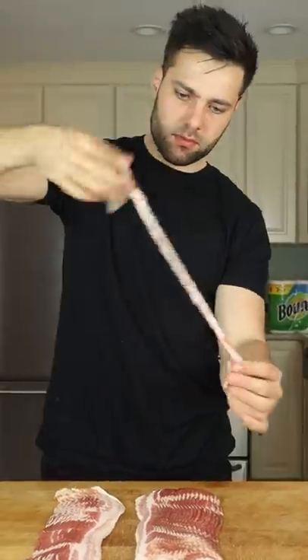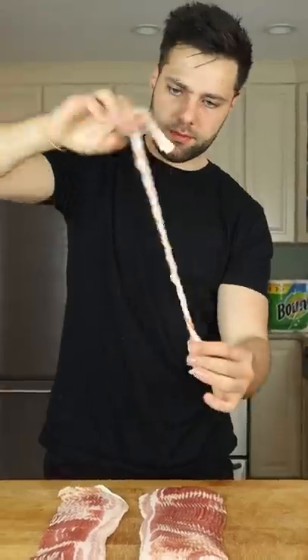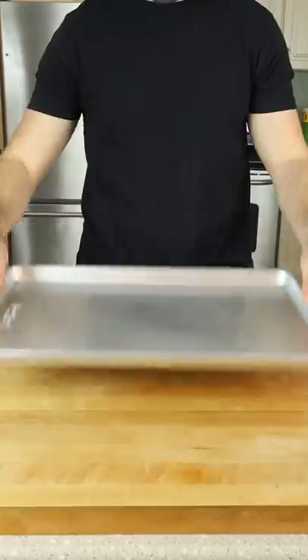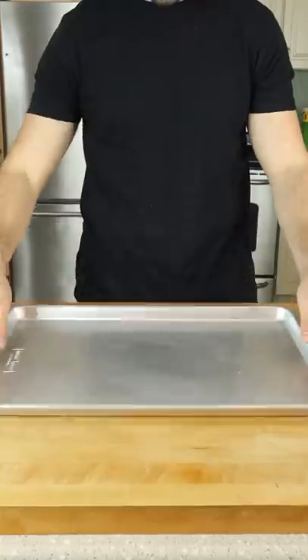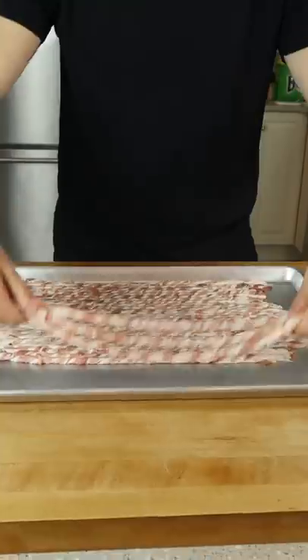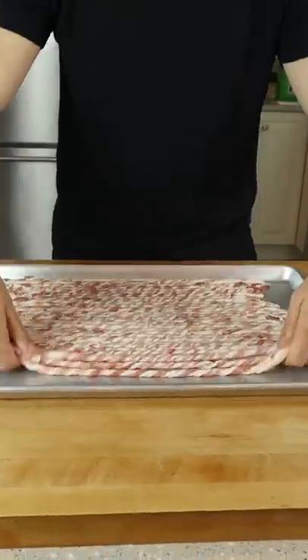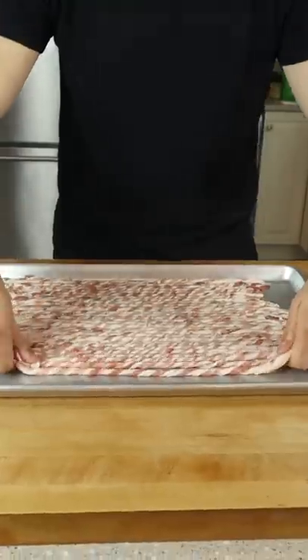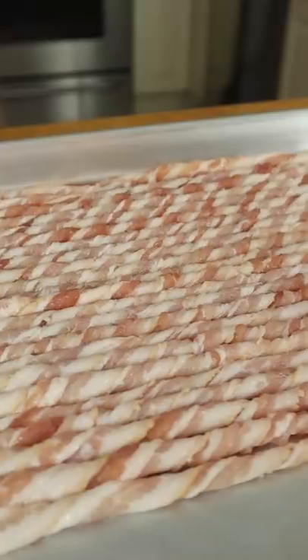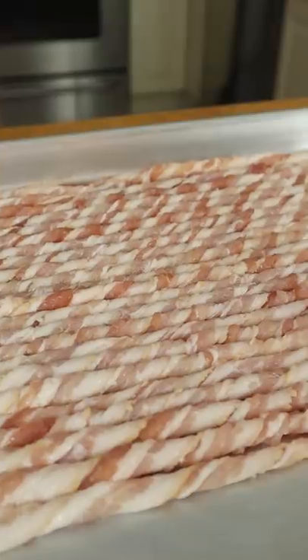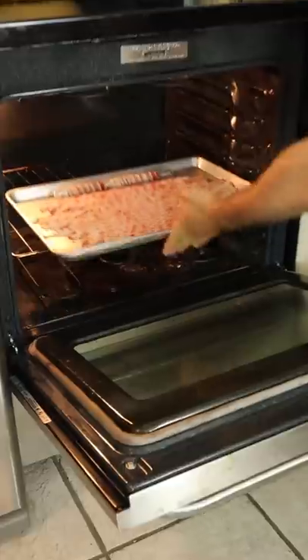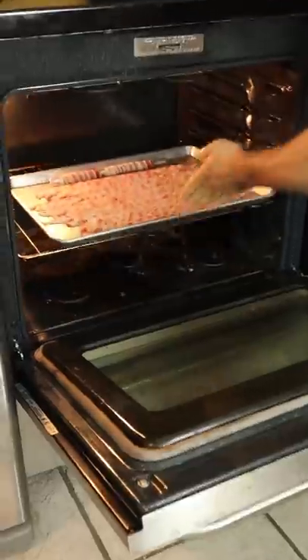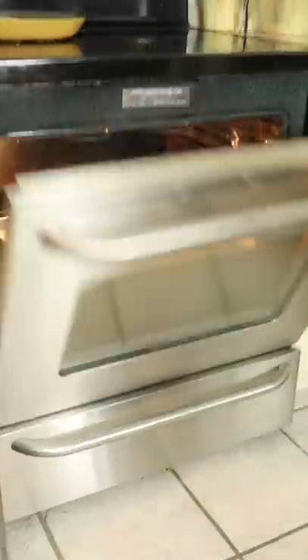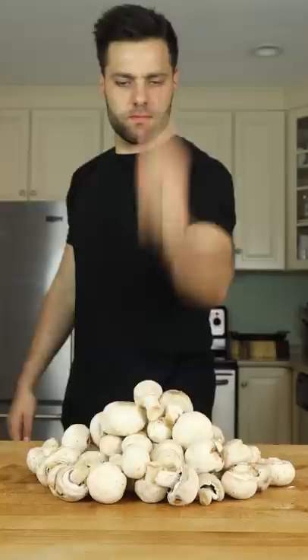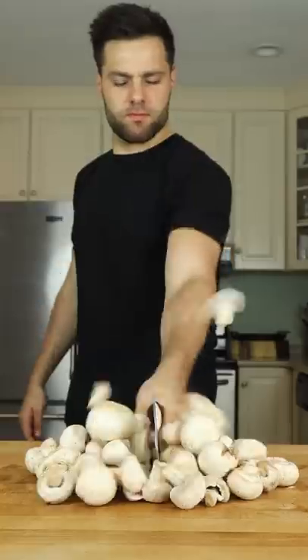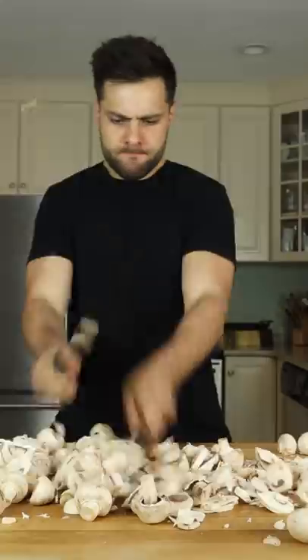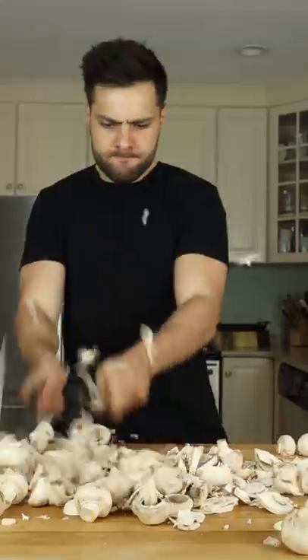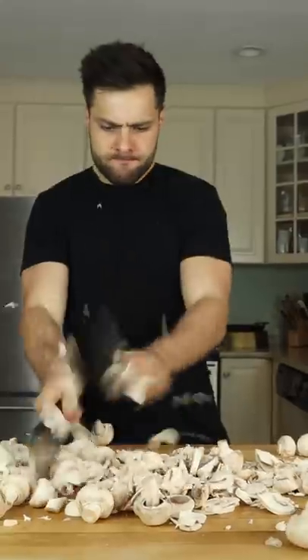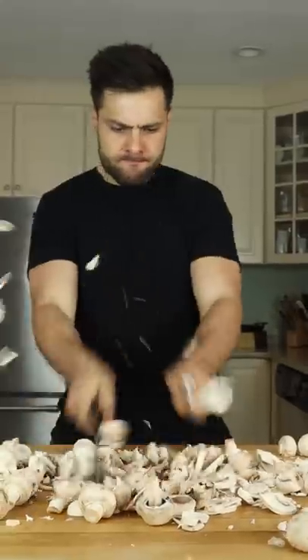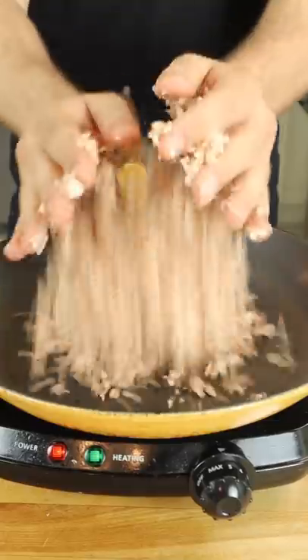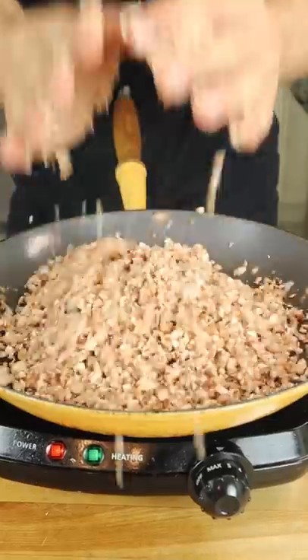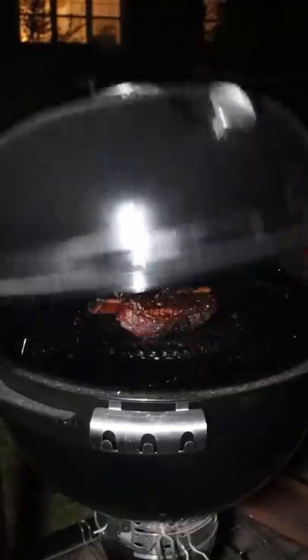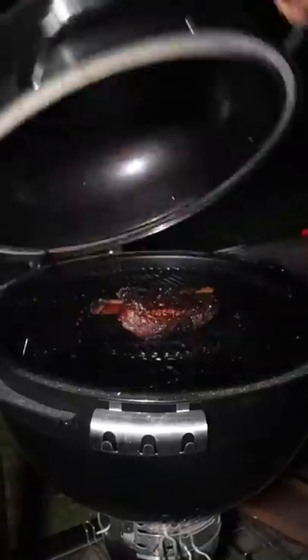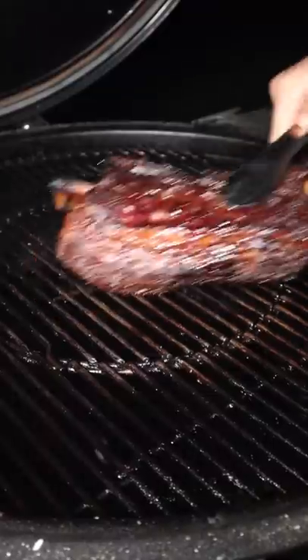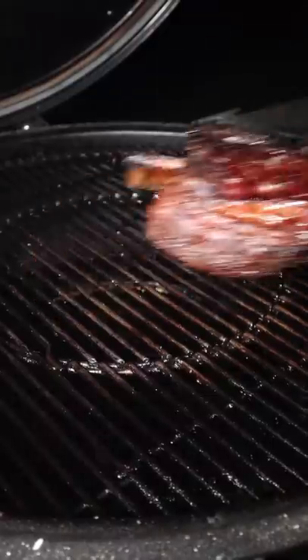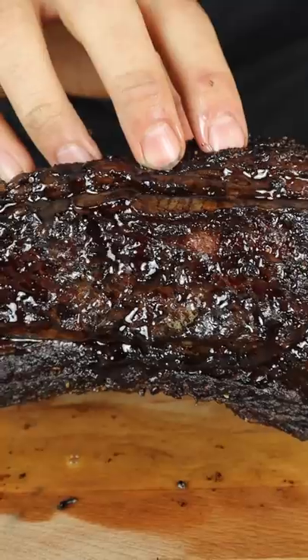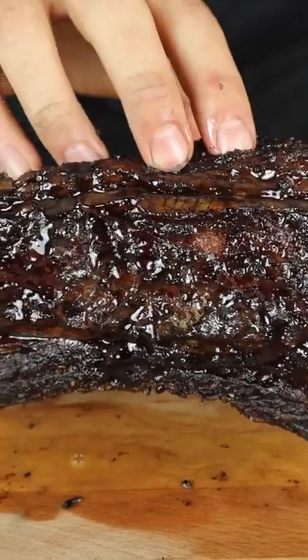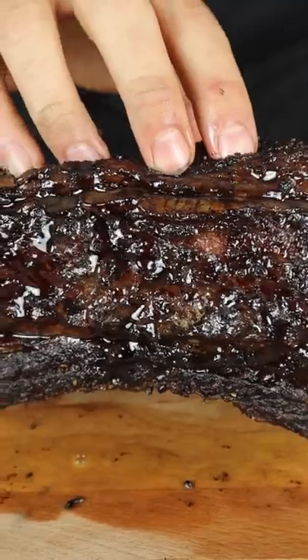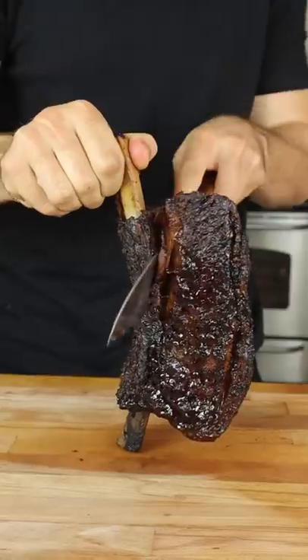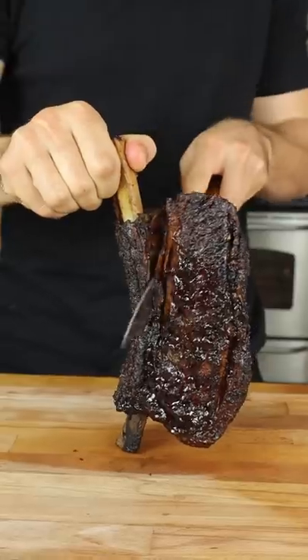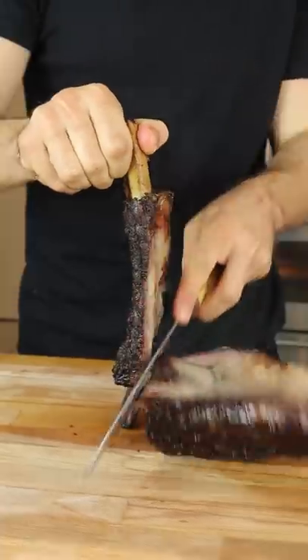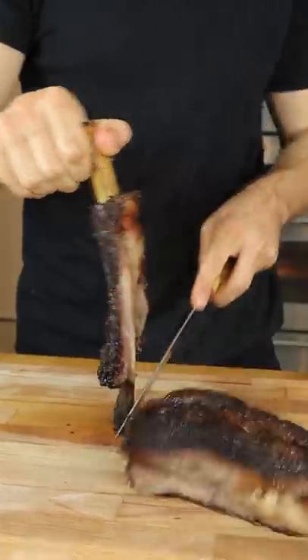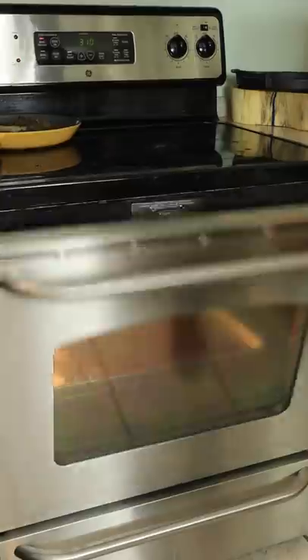Roll tightly and pop it in the oven. Go in on those mushrooms, pull once tender, and save yourself the bone.